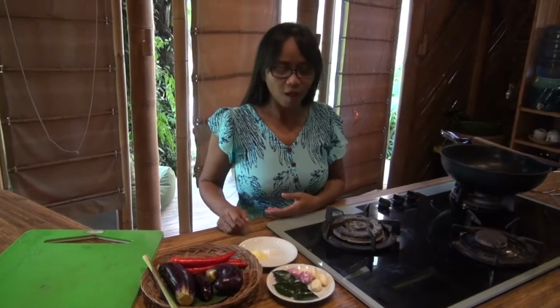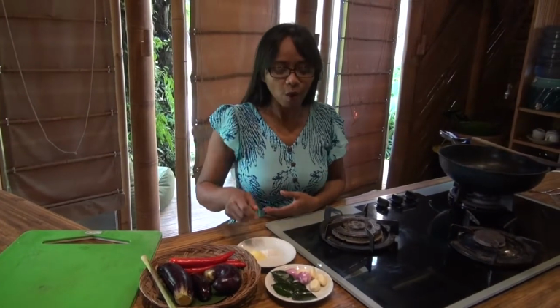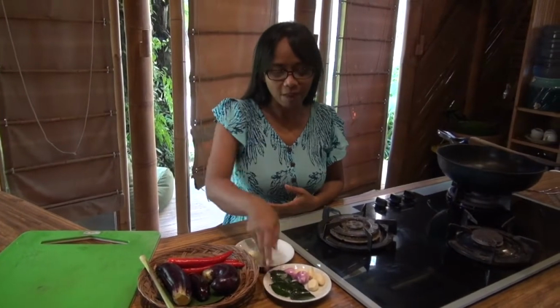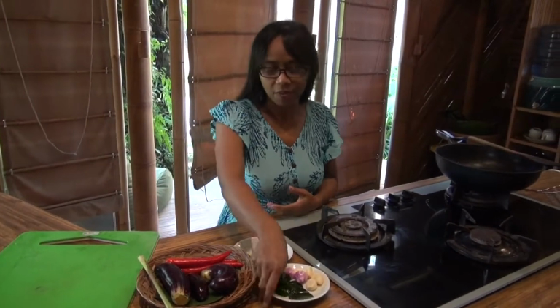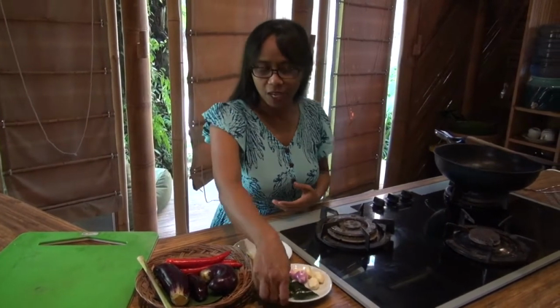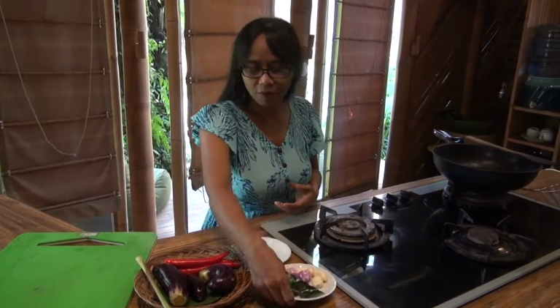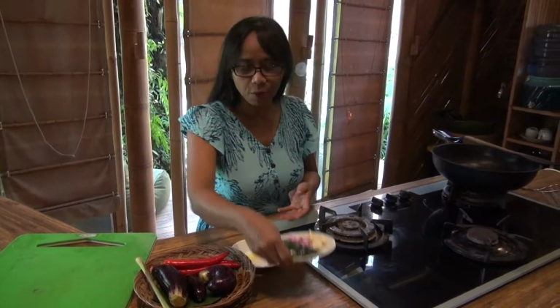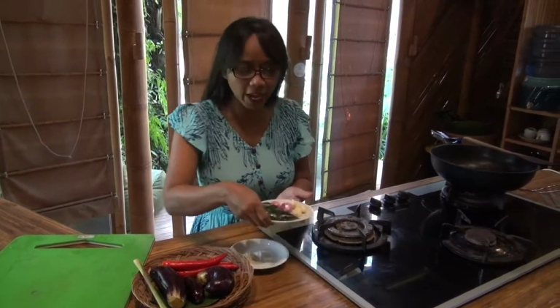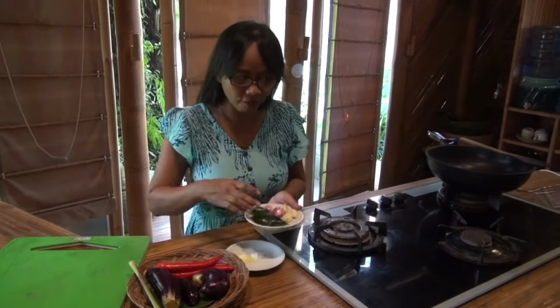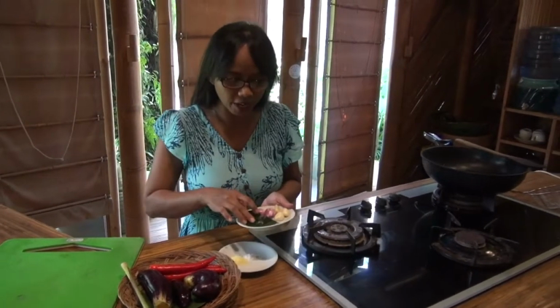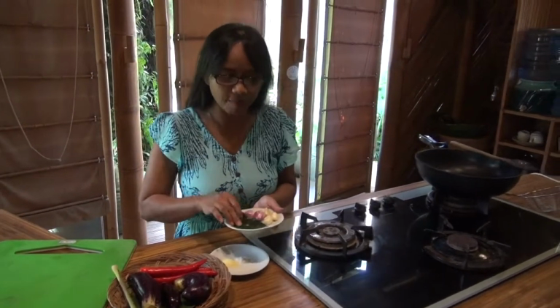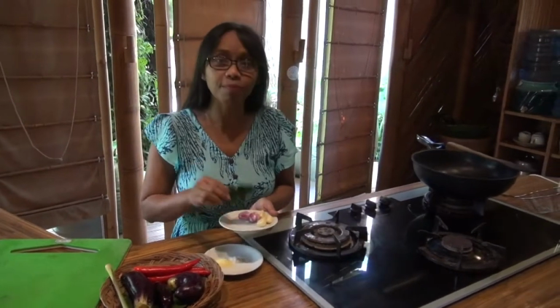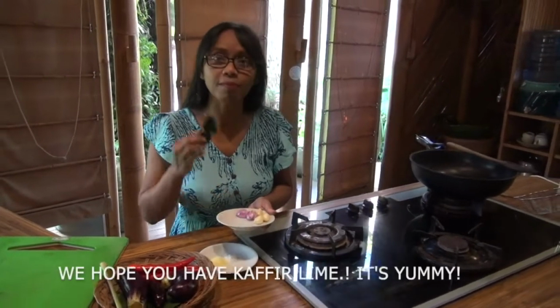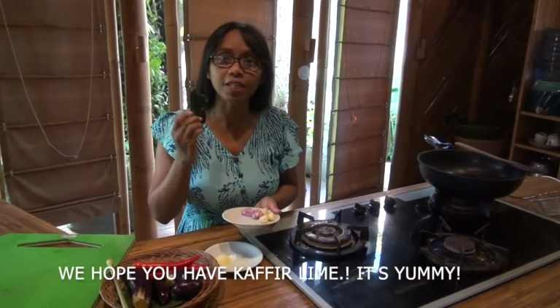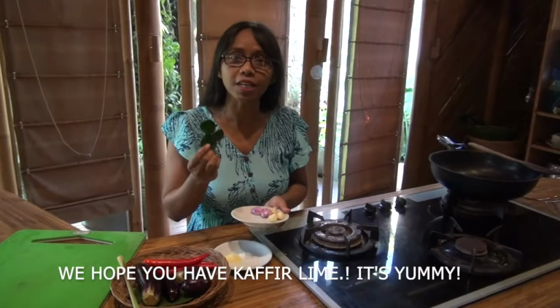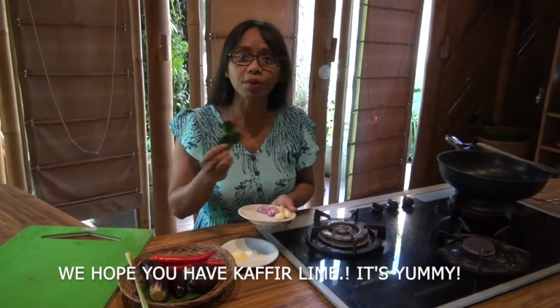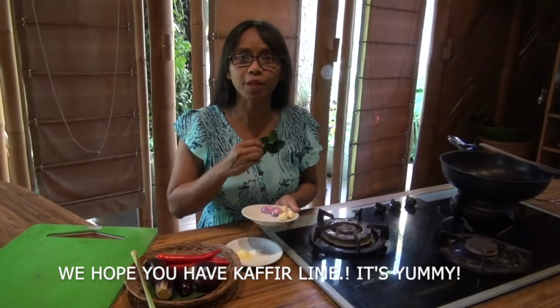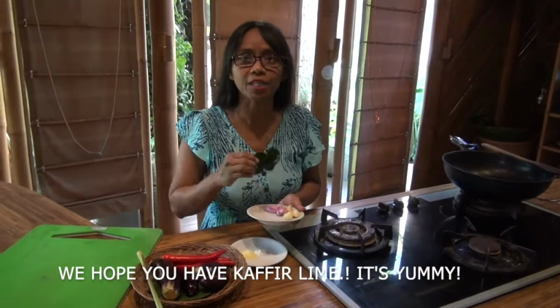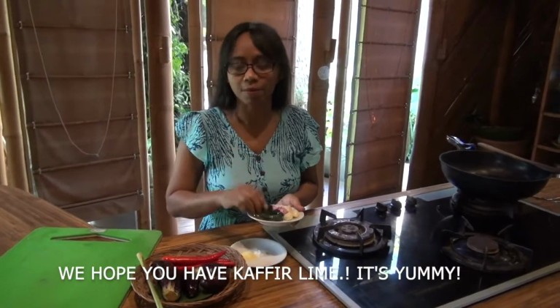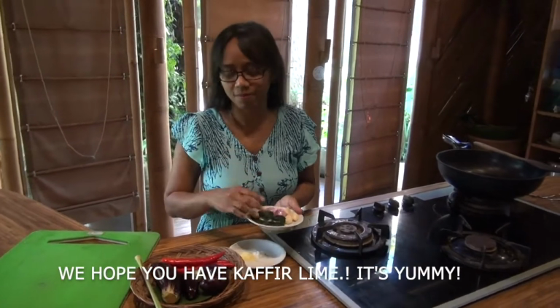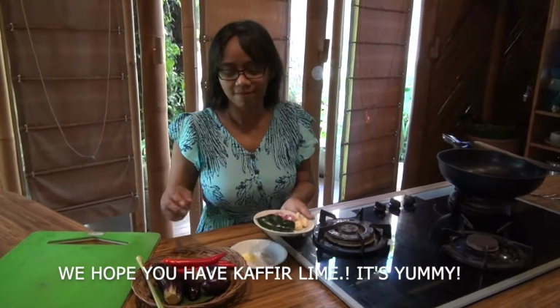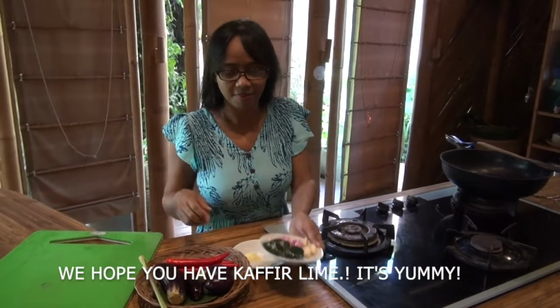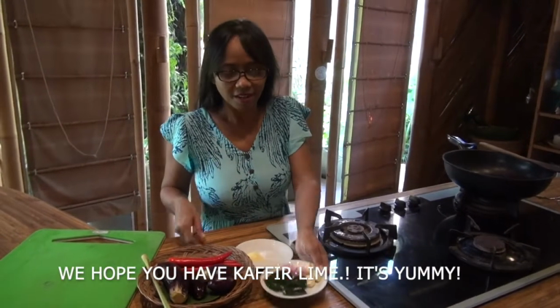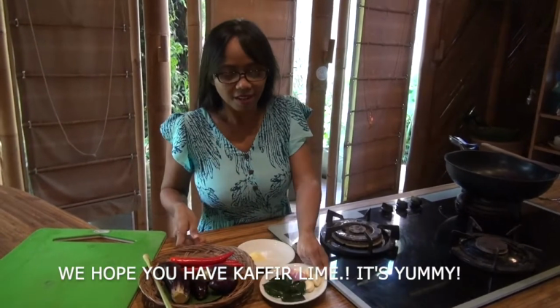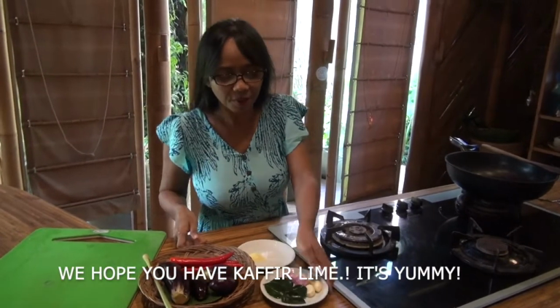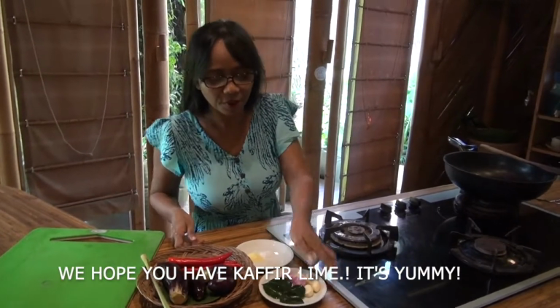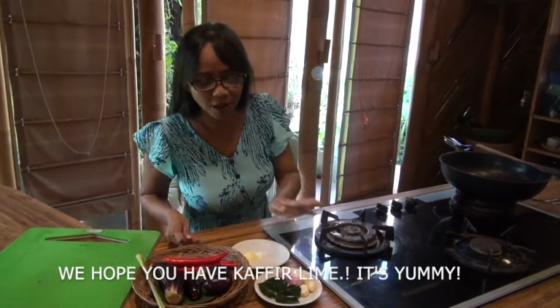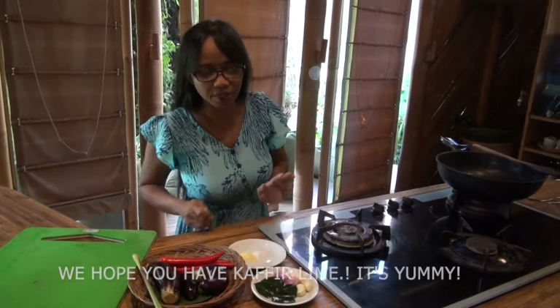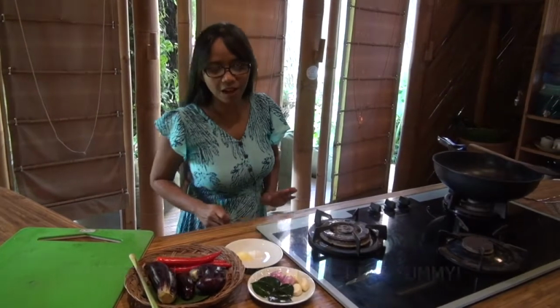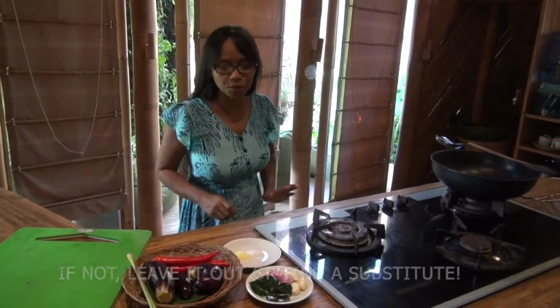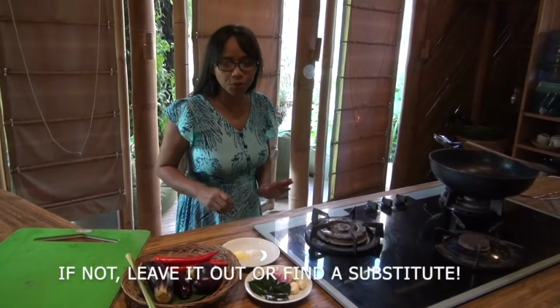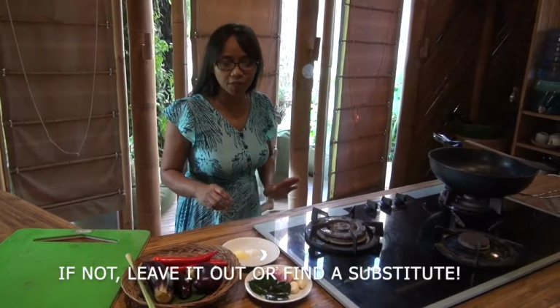Oh yeah, if you don't have this leaf, you can skip. So now we start to cooking.